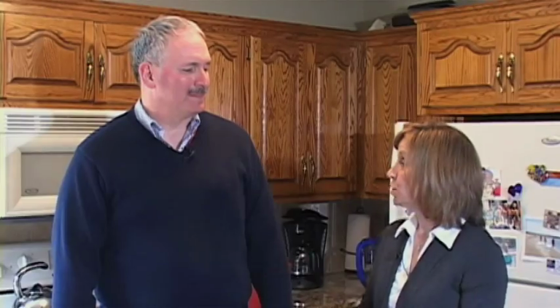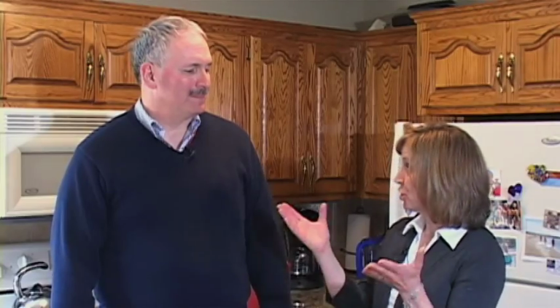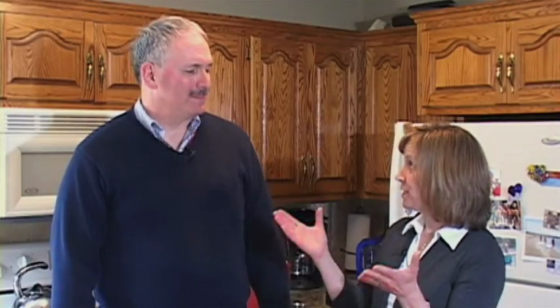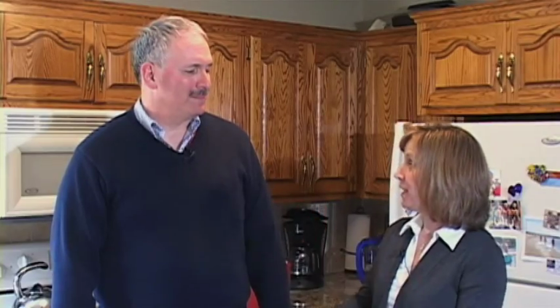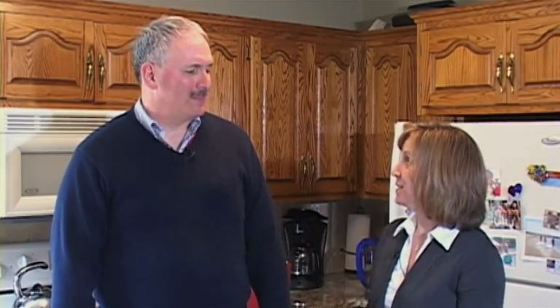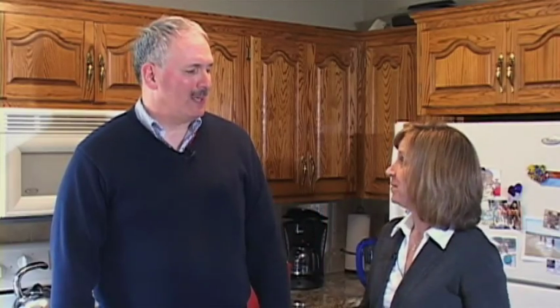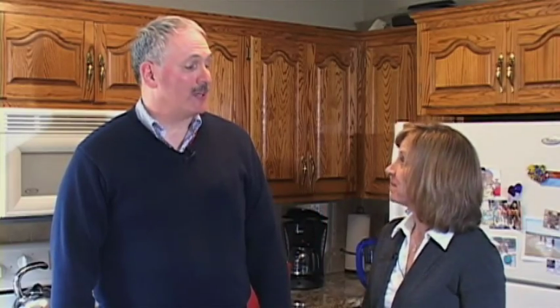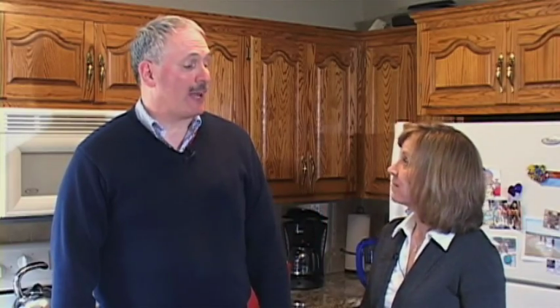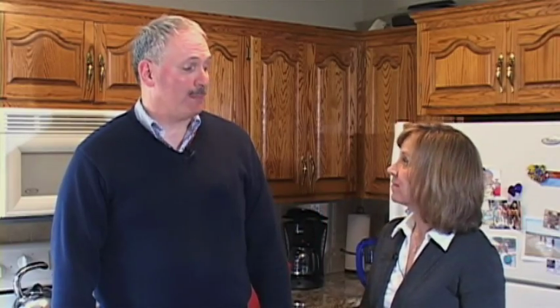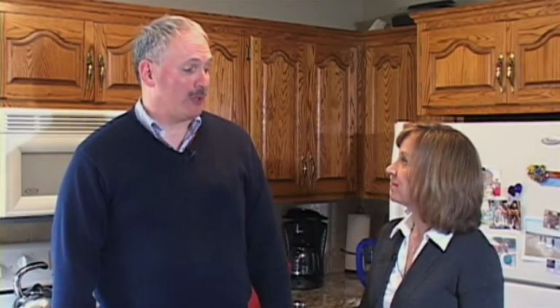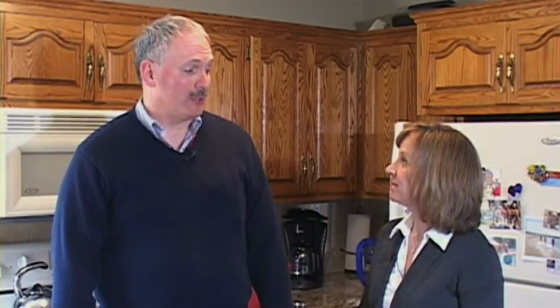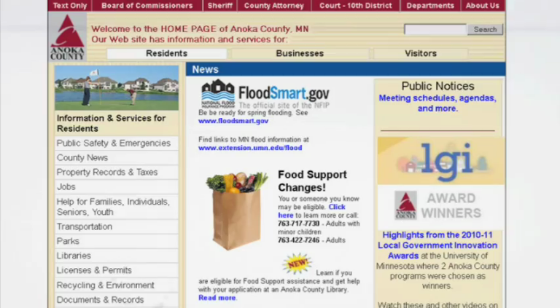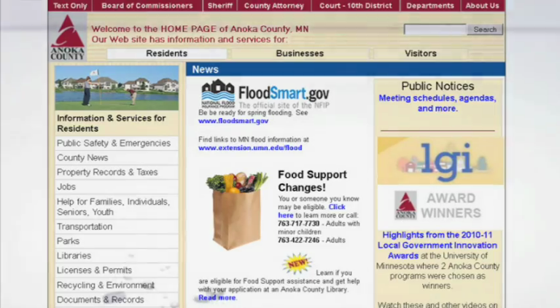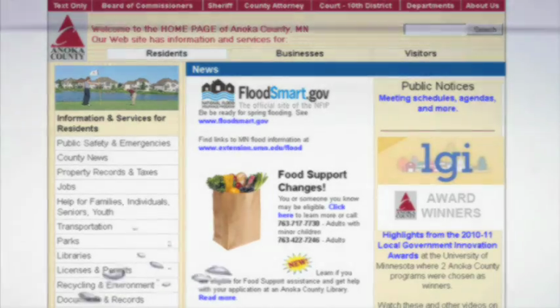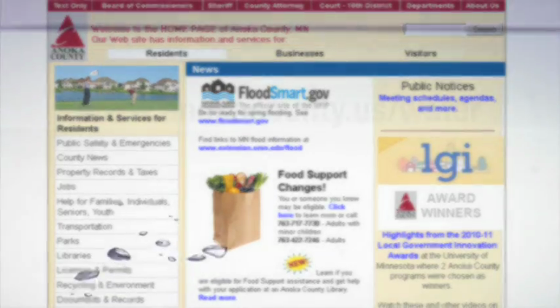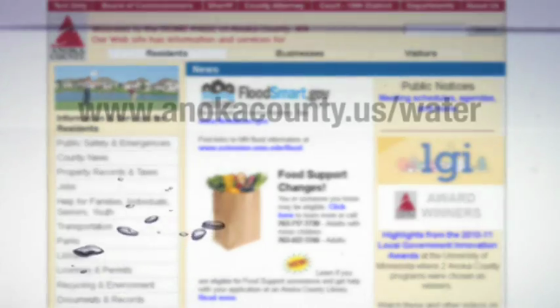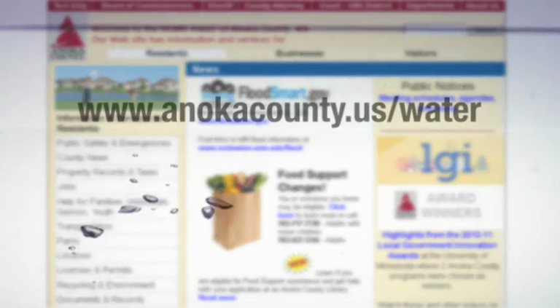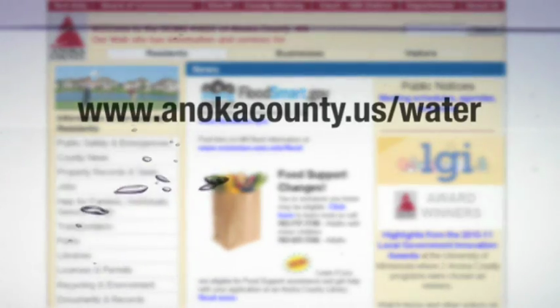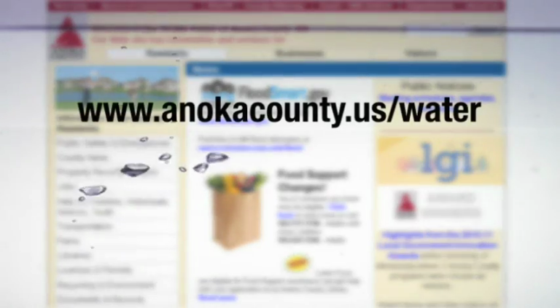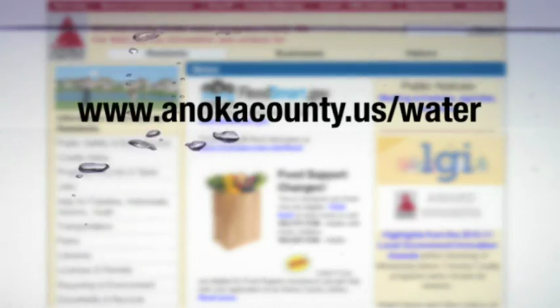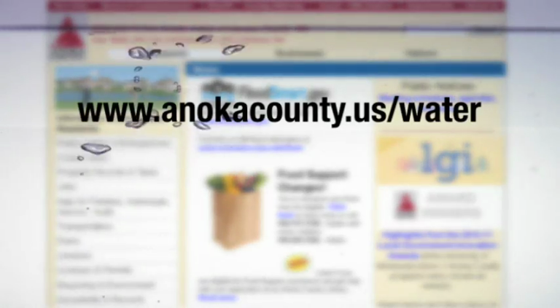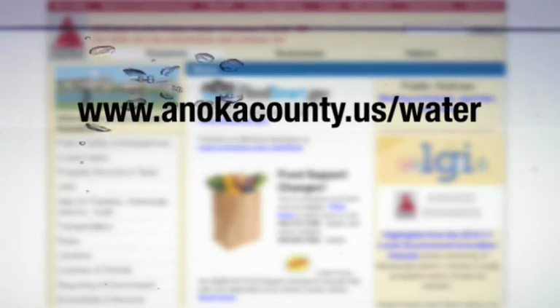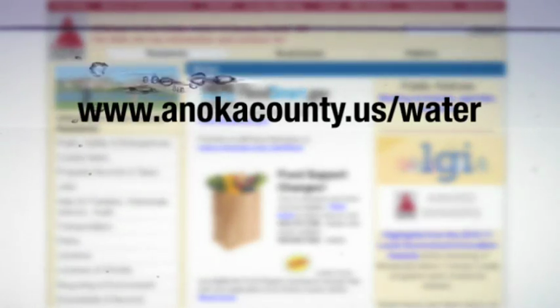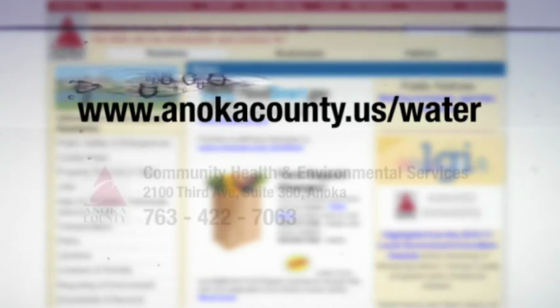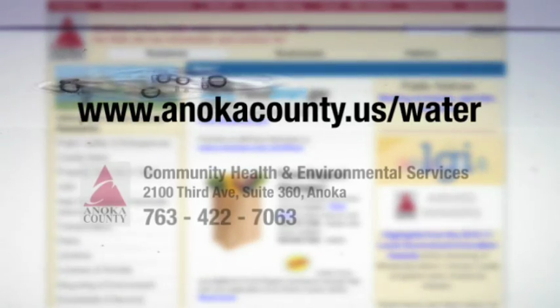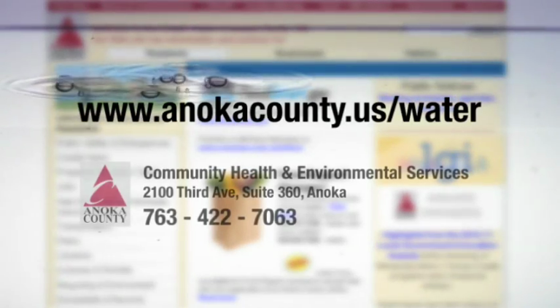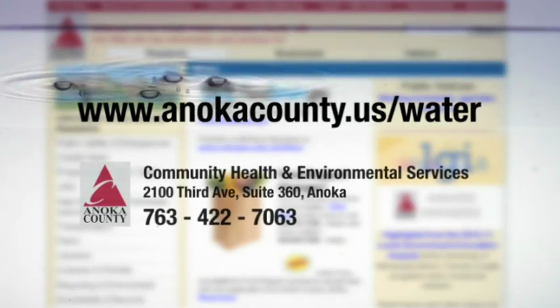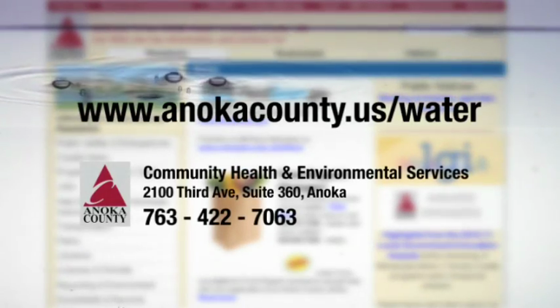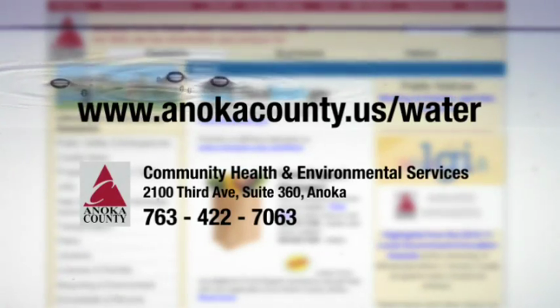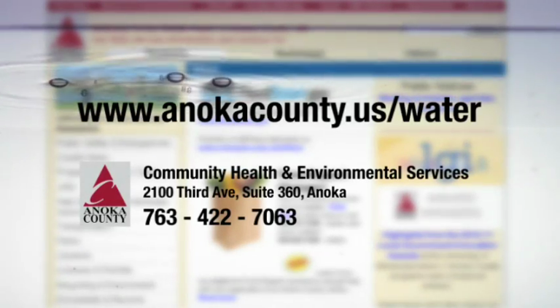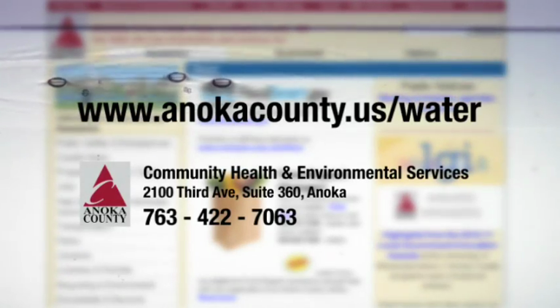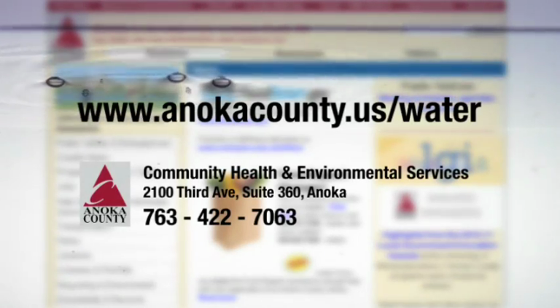So it's just that easy. And it's that important. For more information, go to anokacounty.us/water.